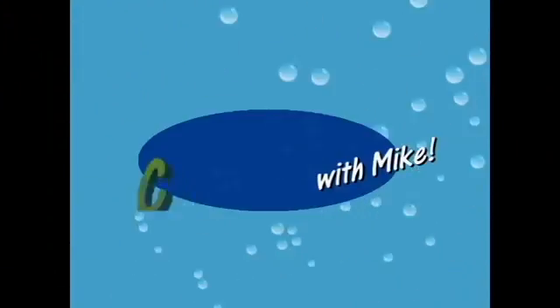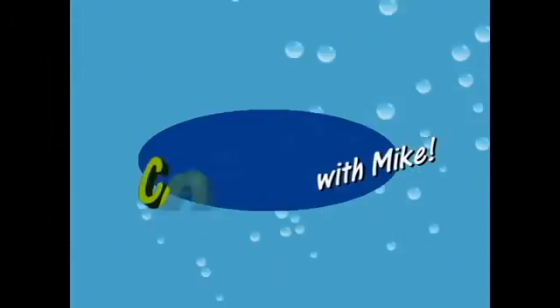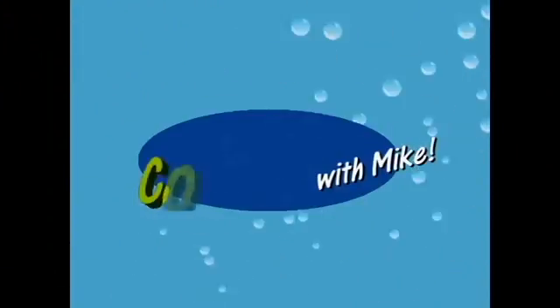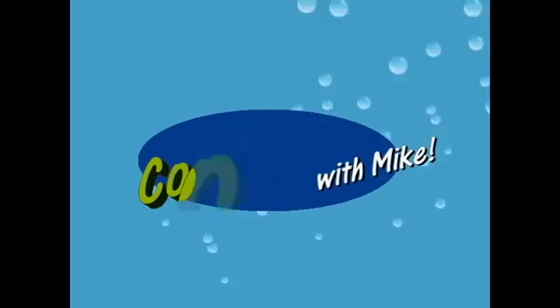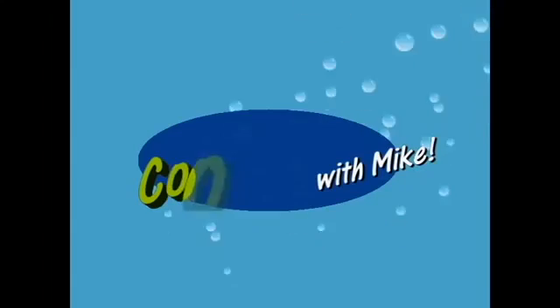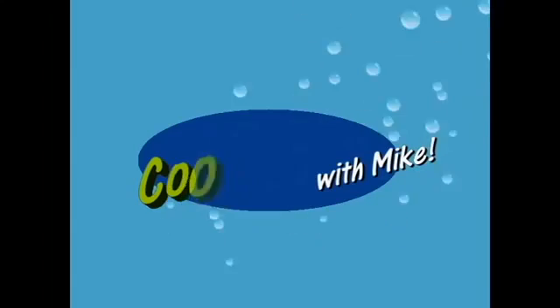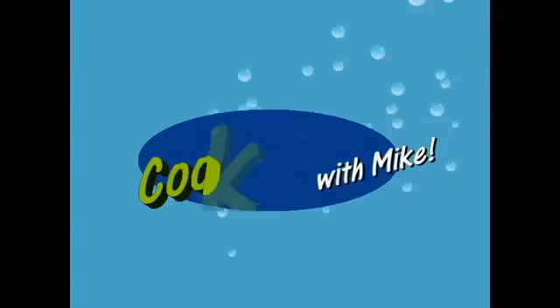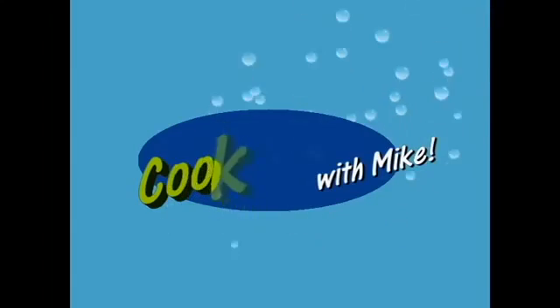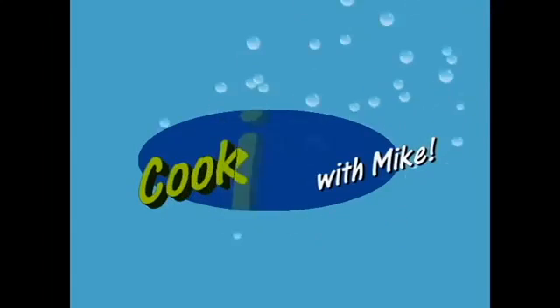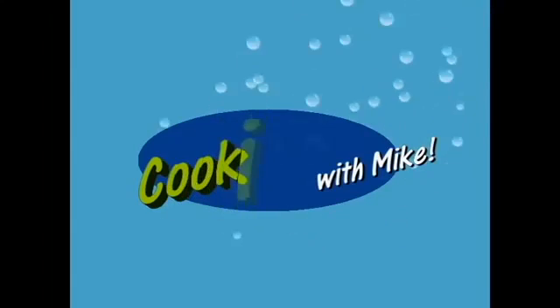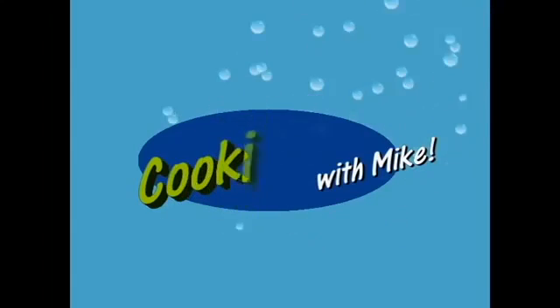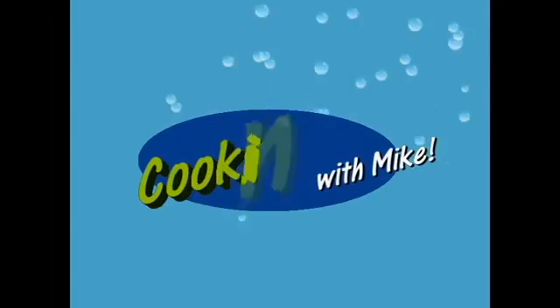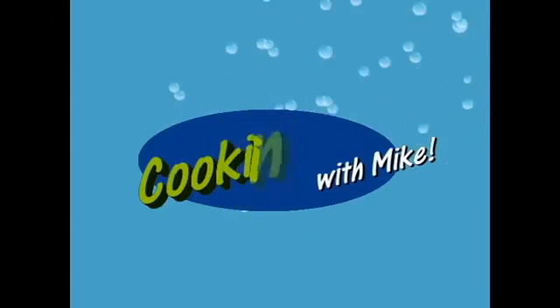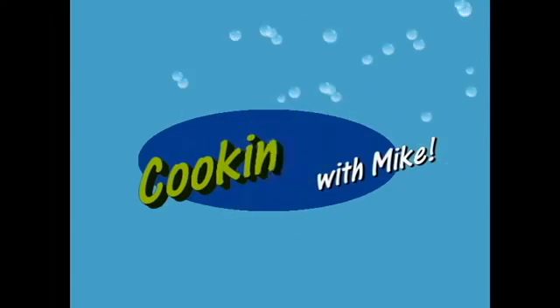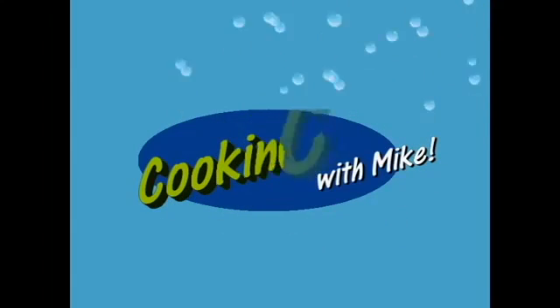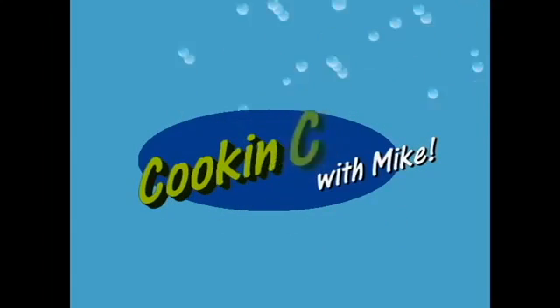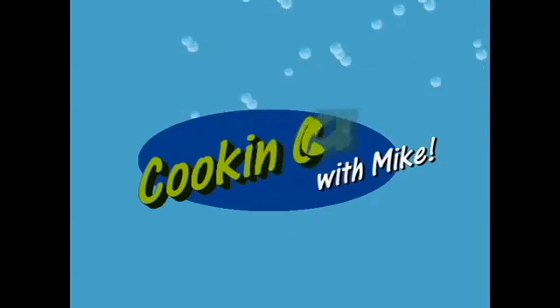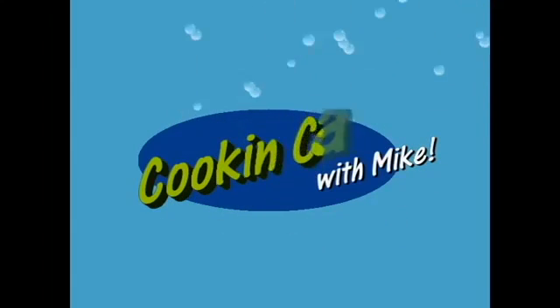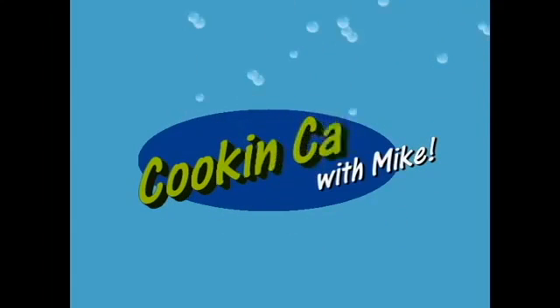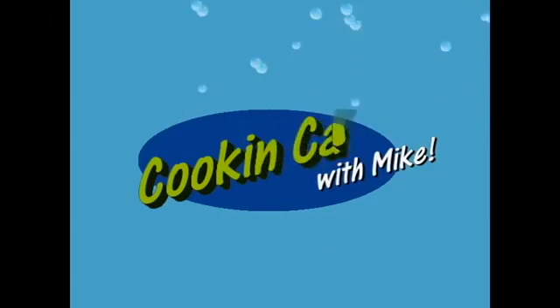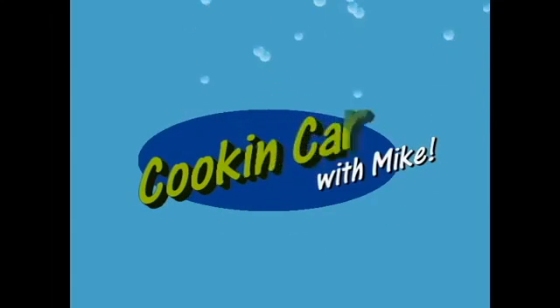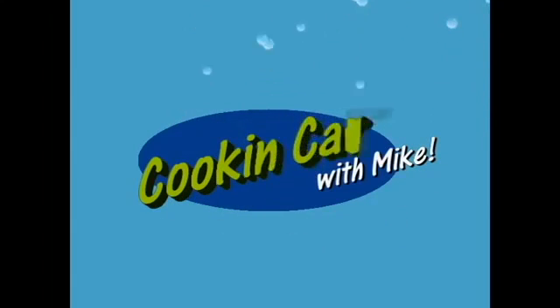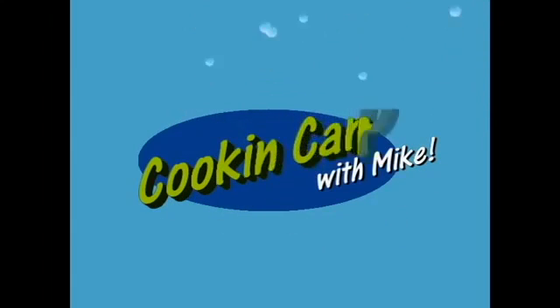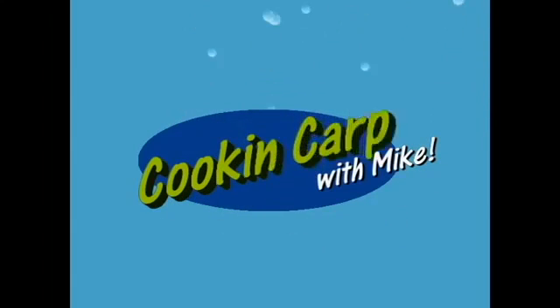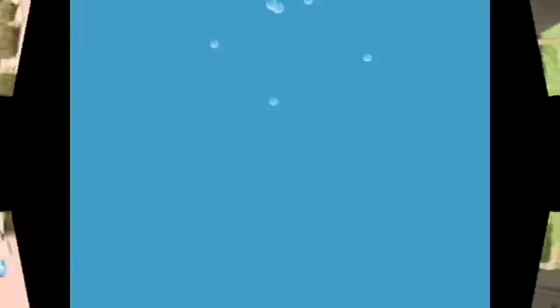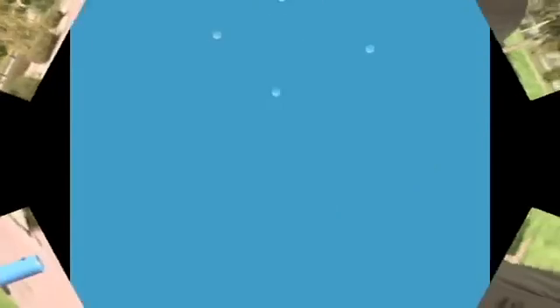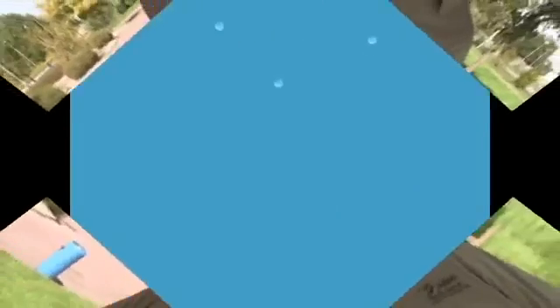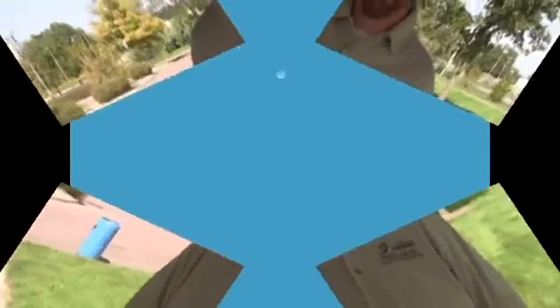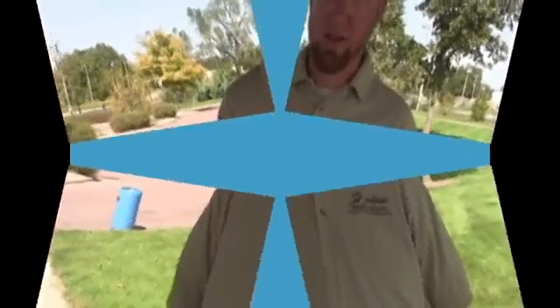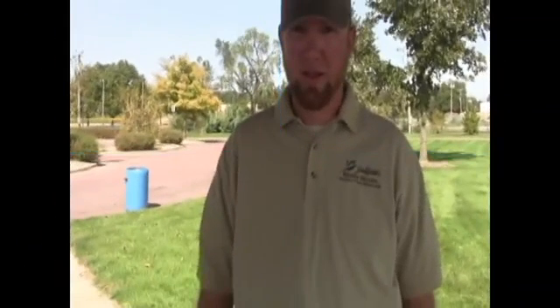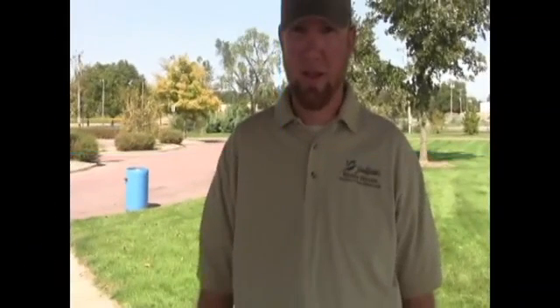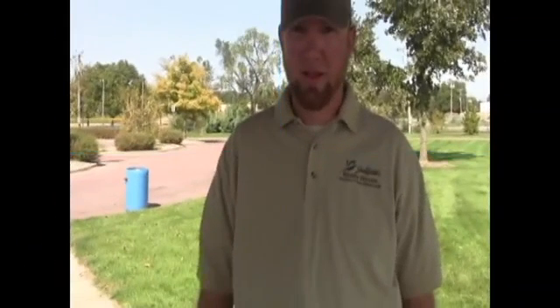And now it's time for Cooking Carp with Mike. And here's your host, Mike Smith.